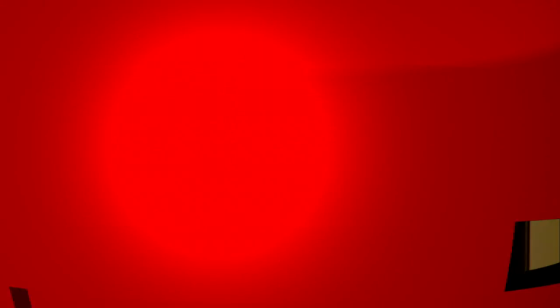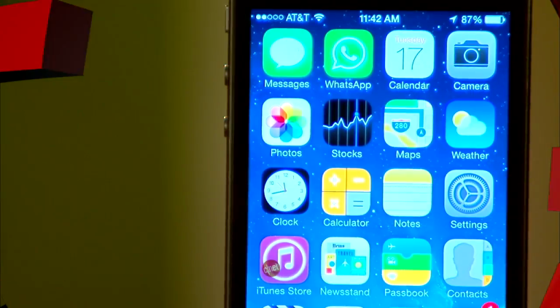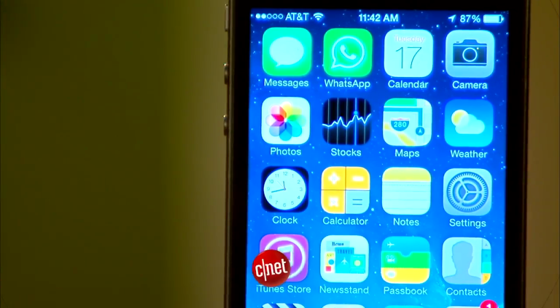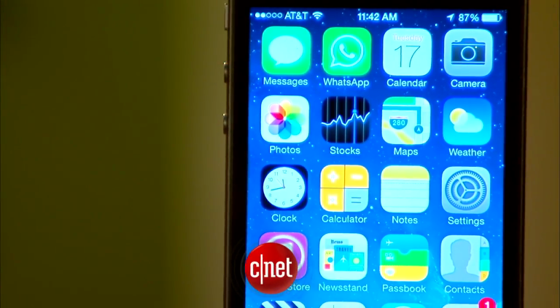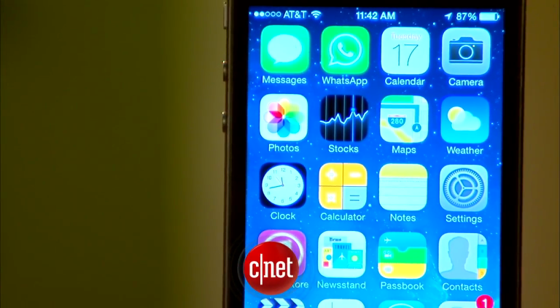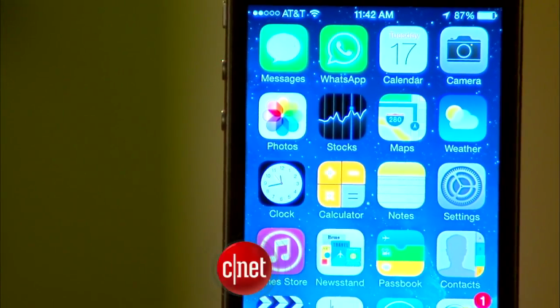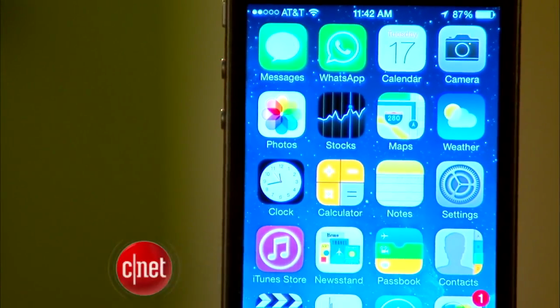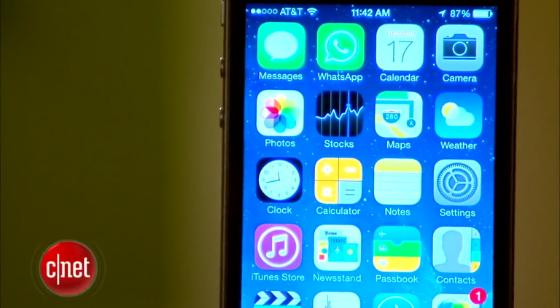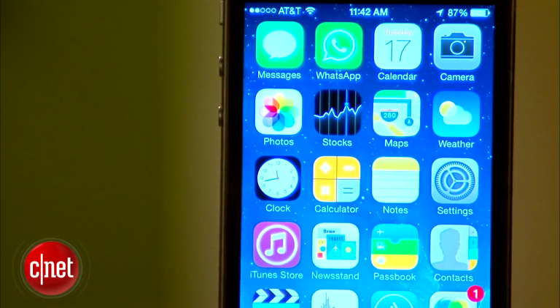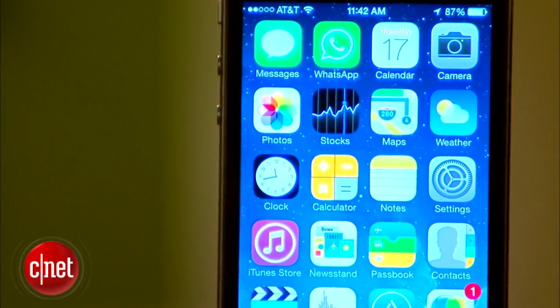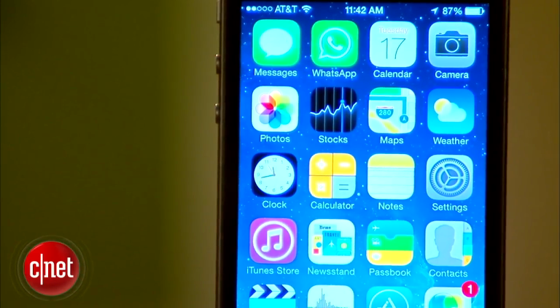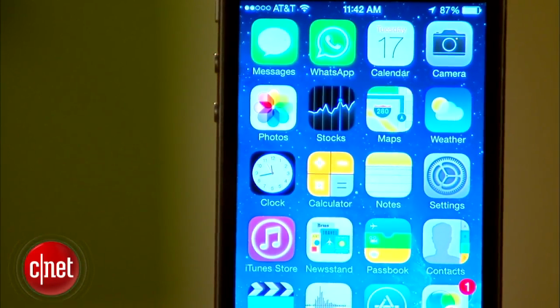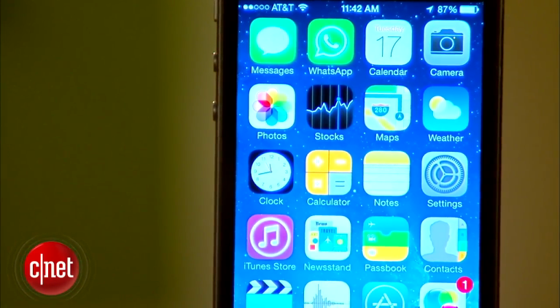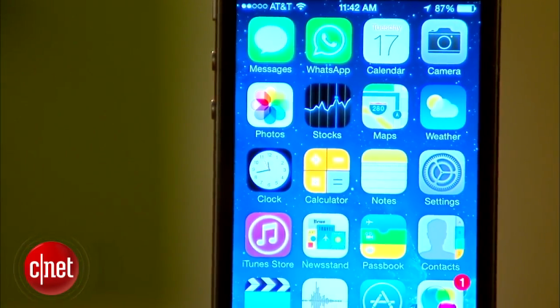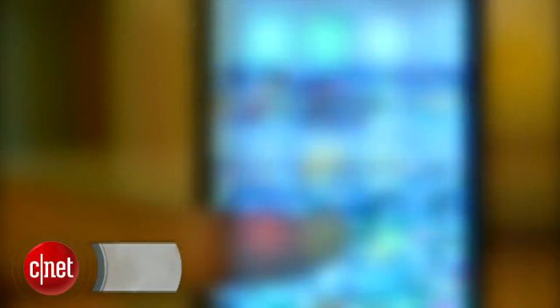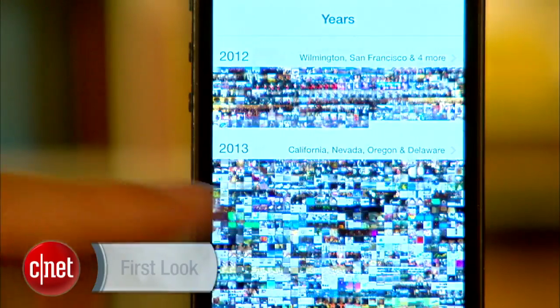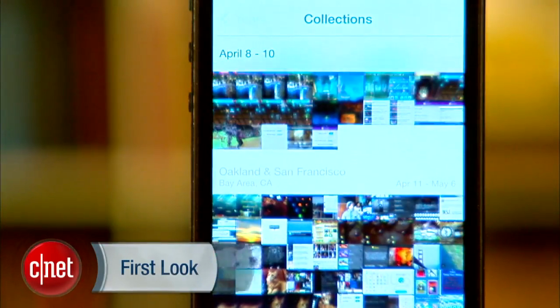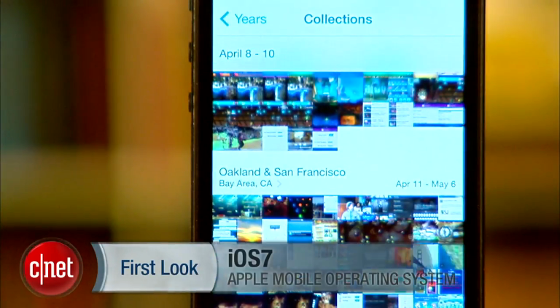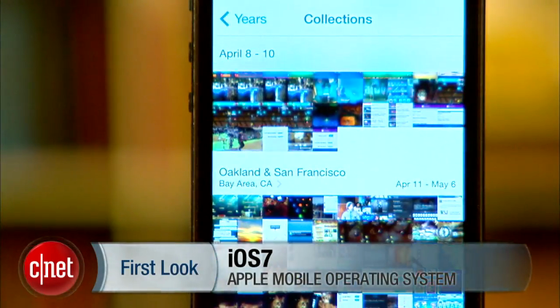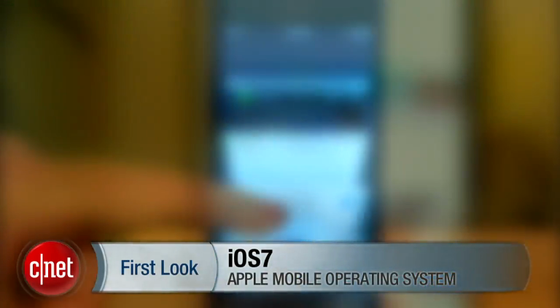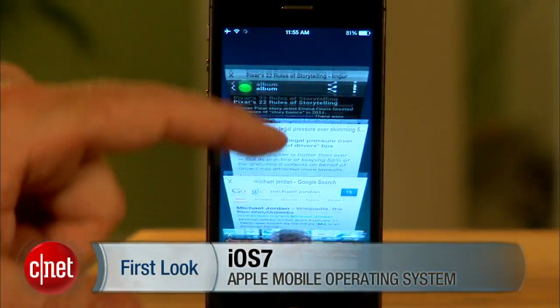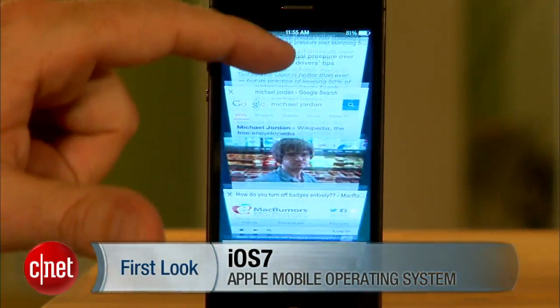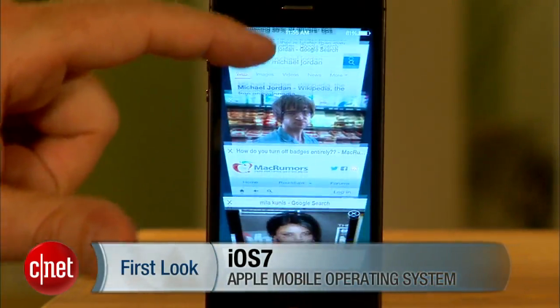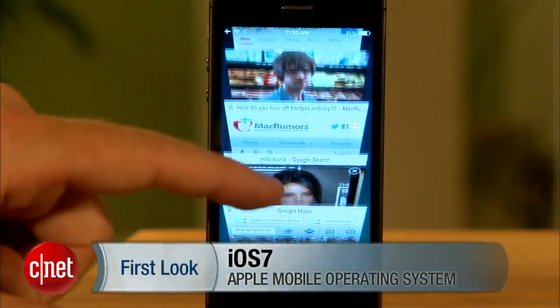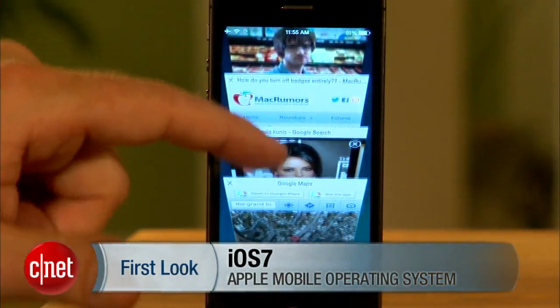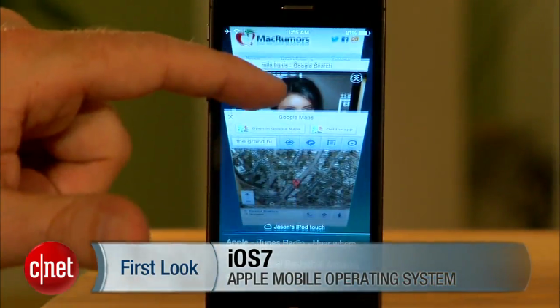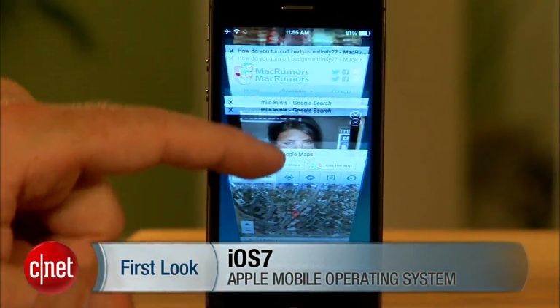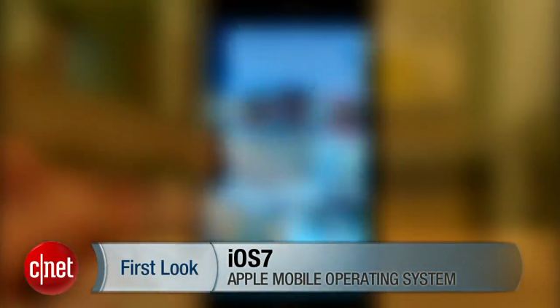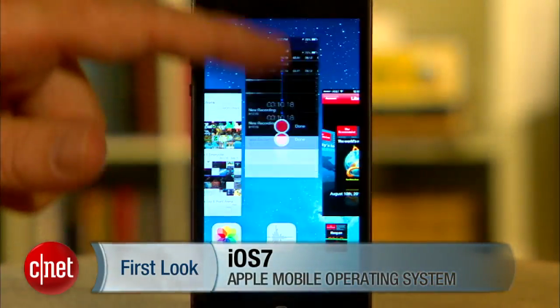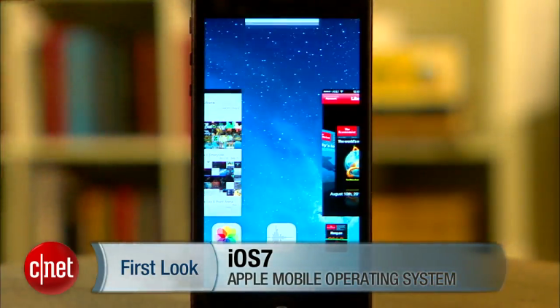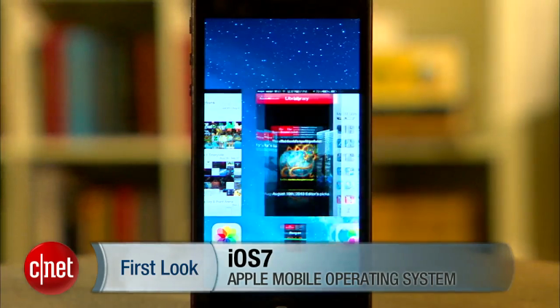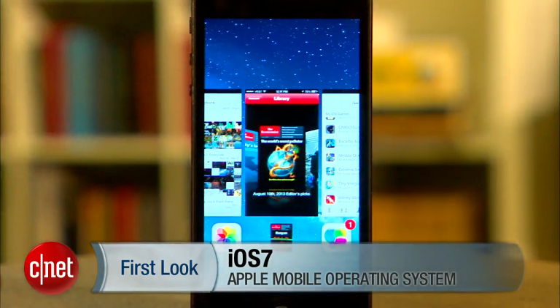iOS 7 is finally here, and it has a completely new look, new features, reworked interfaces for the core apps, and plenty to show off.